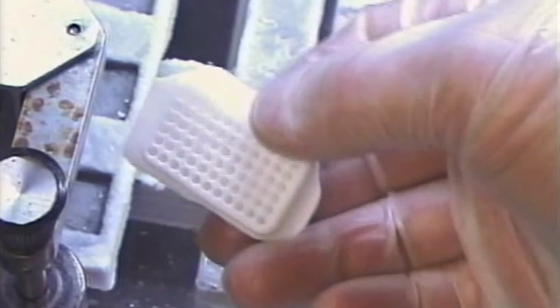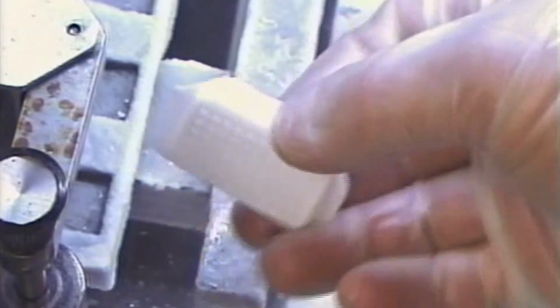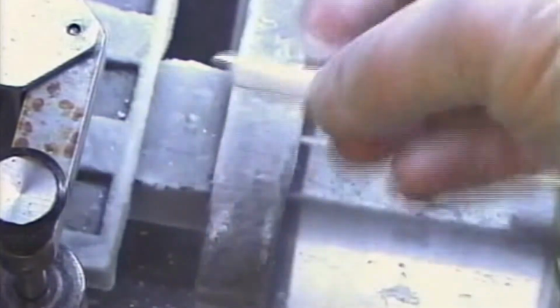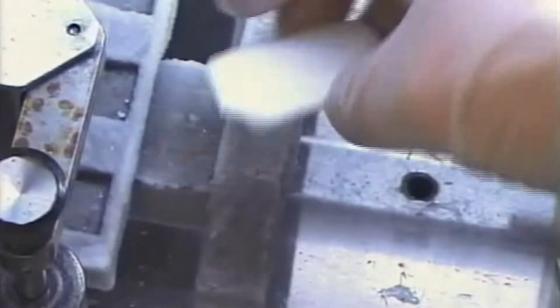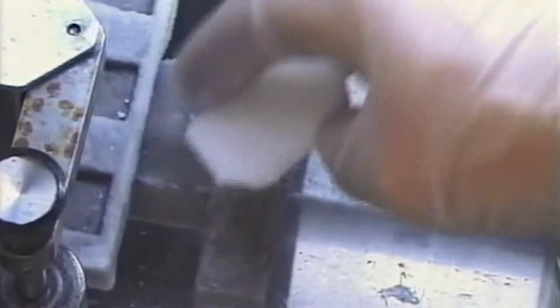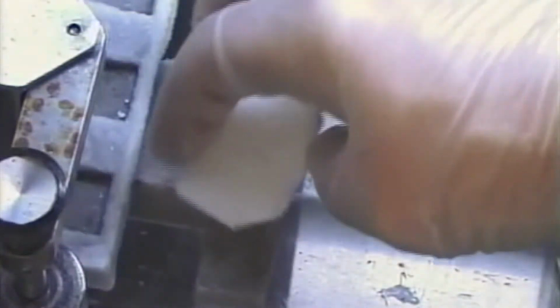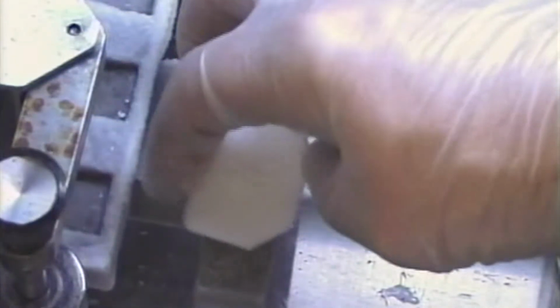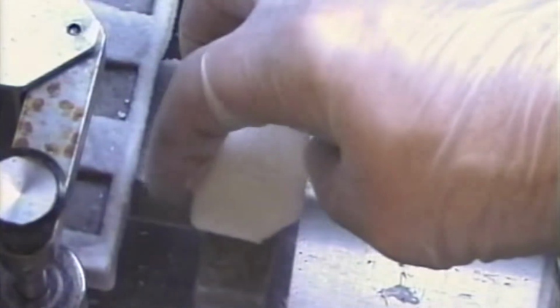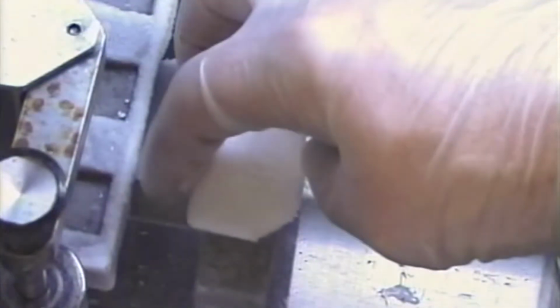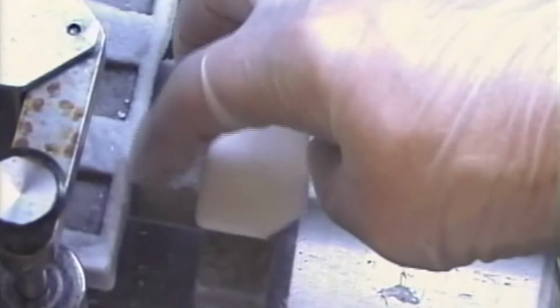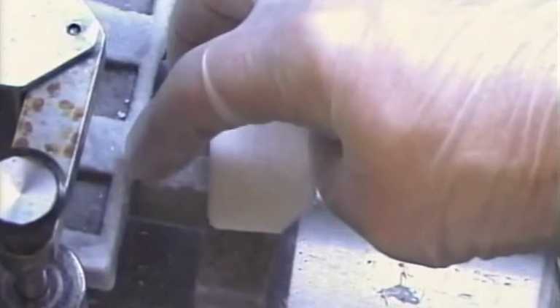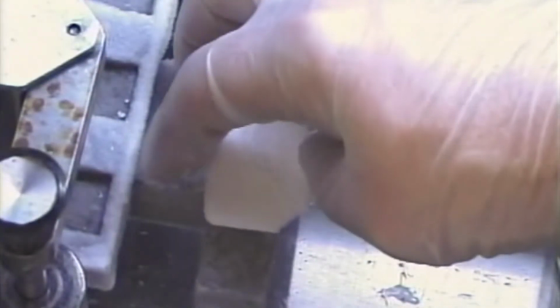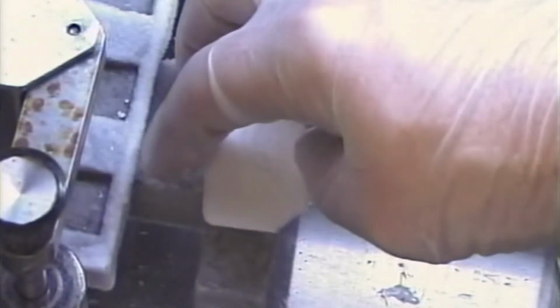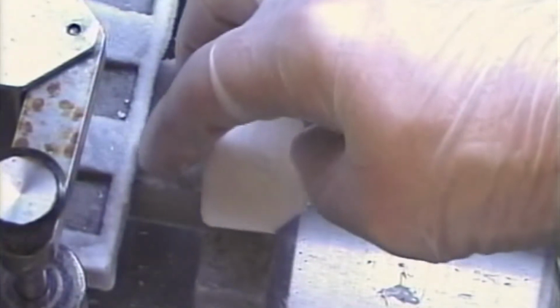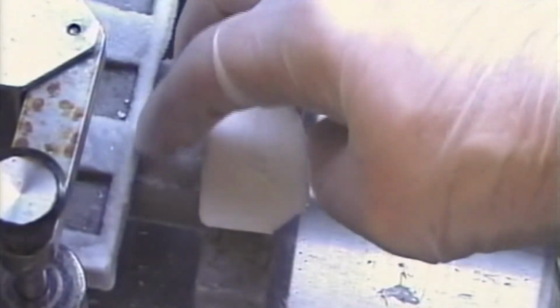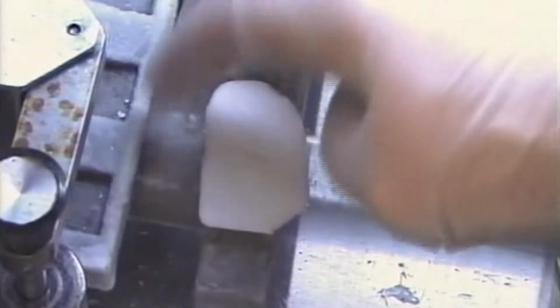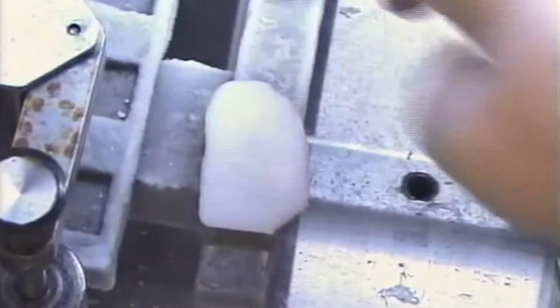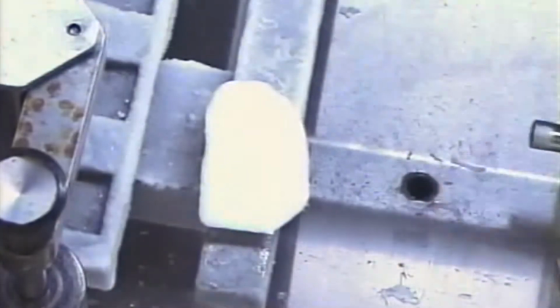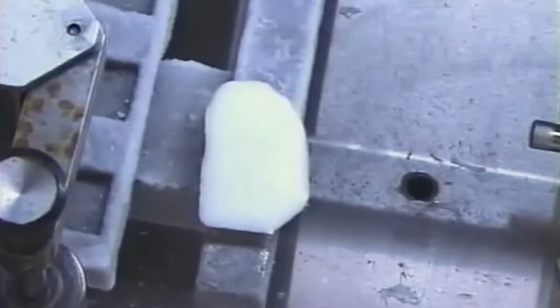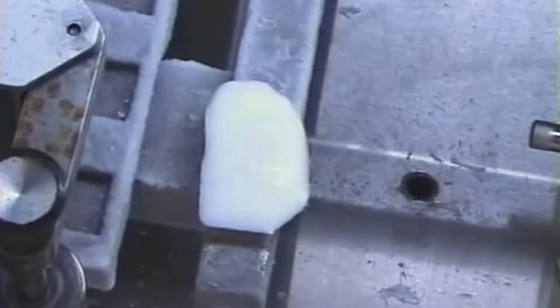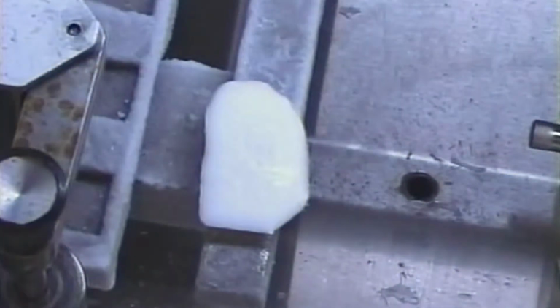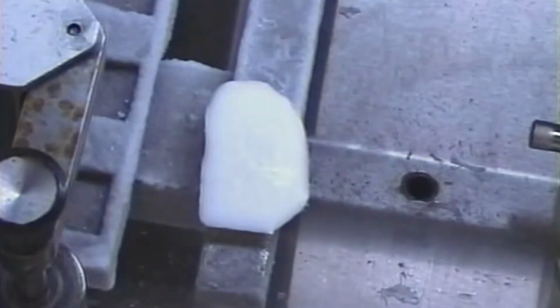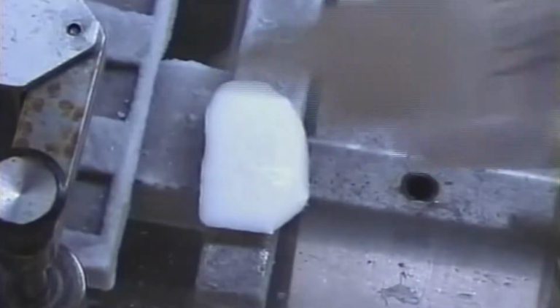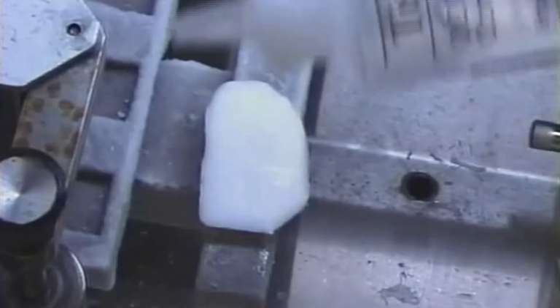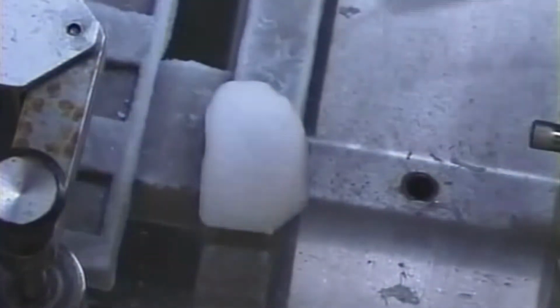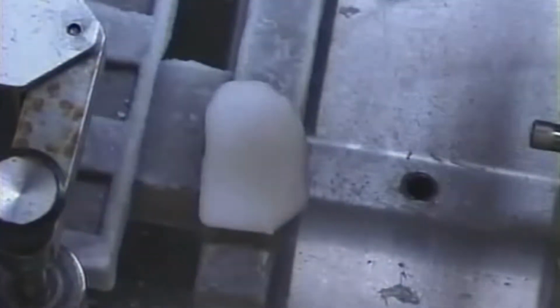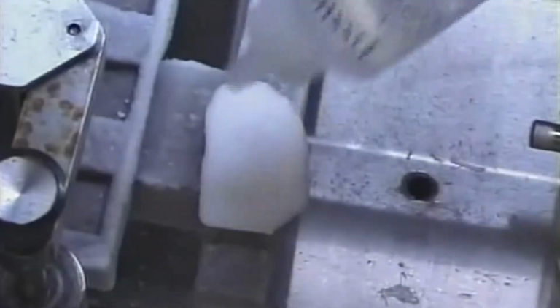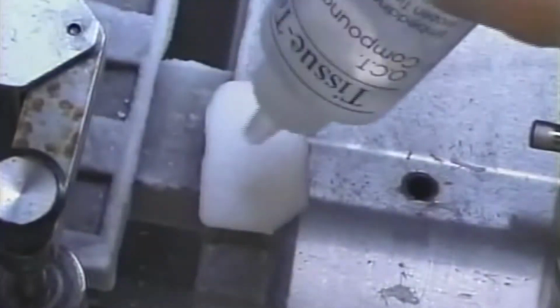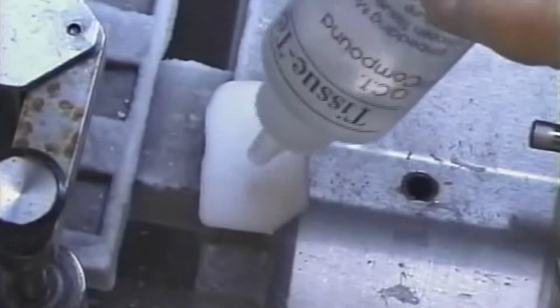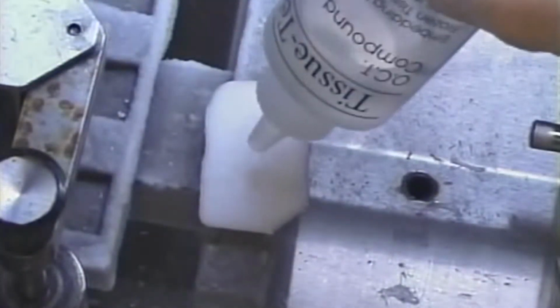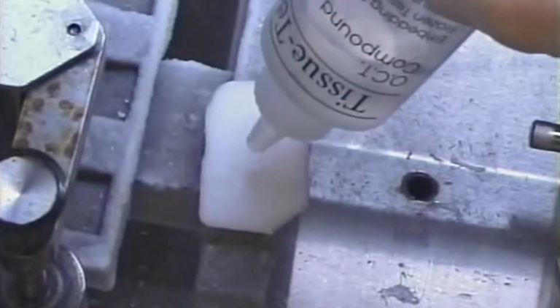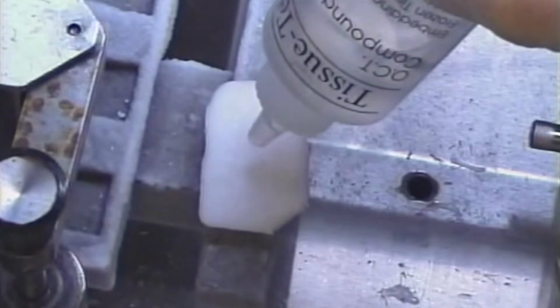So it can be cut in a cryostat, a metal chuck is attached to the back of the OCT block.